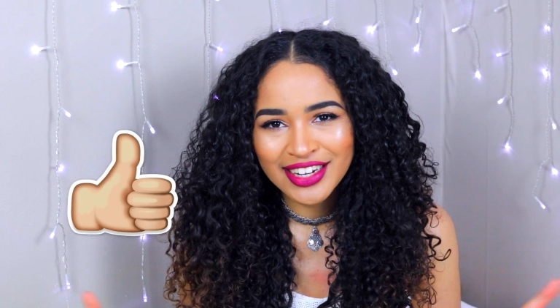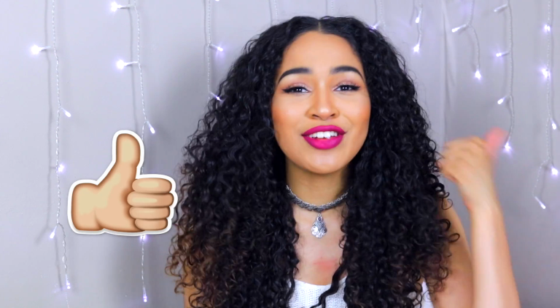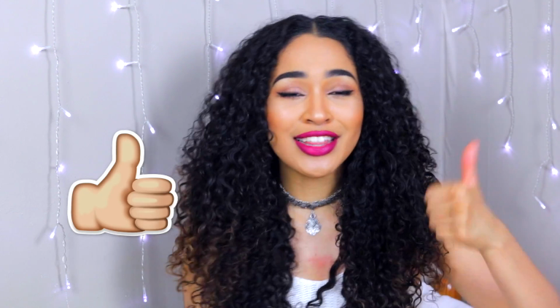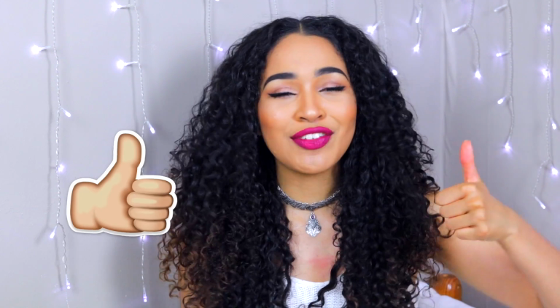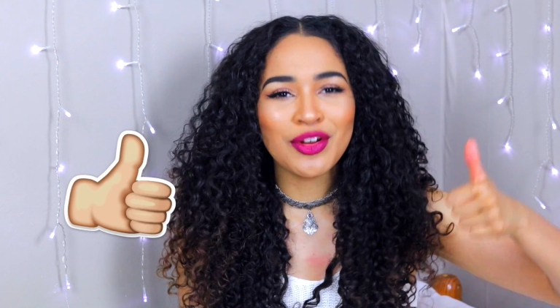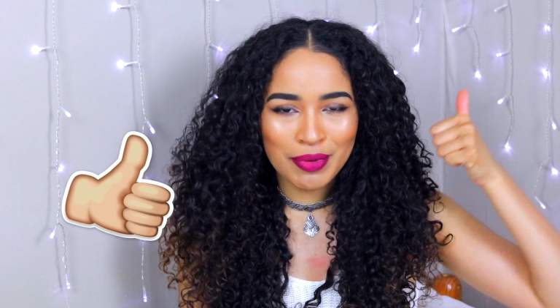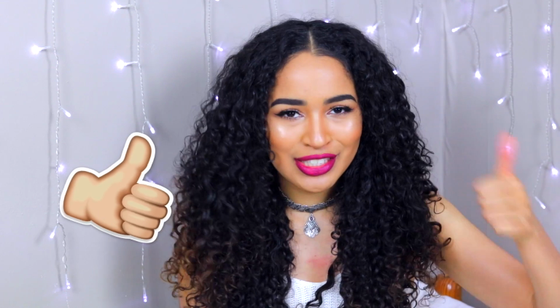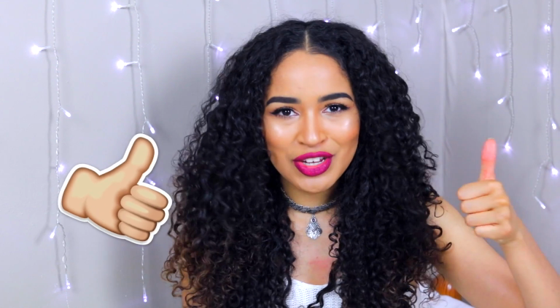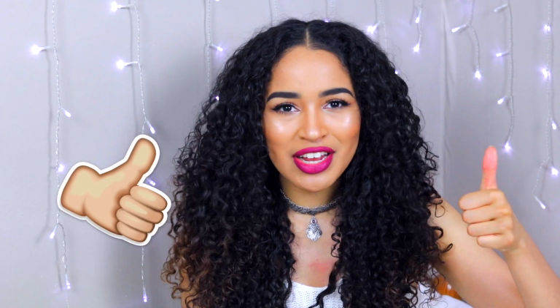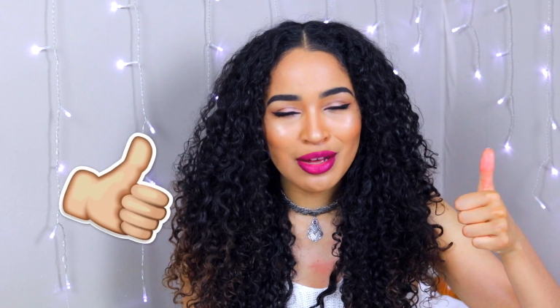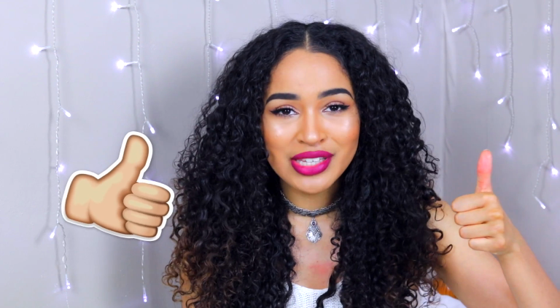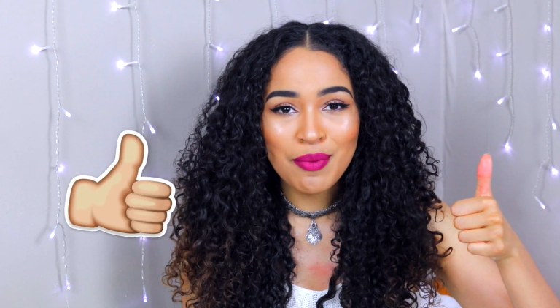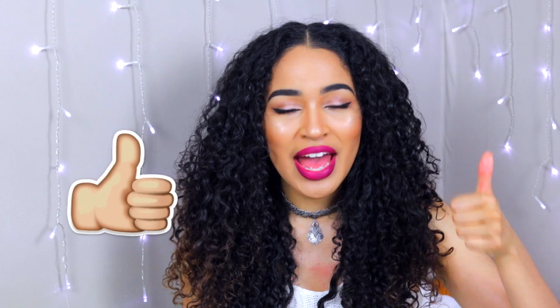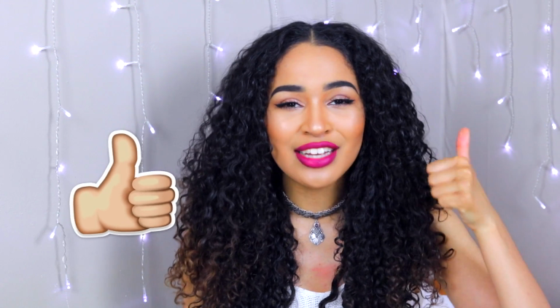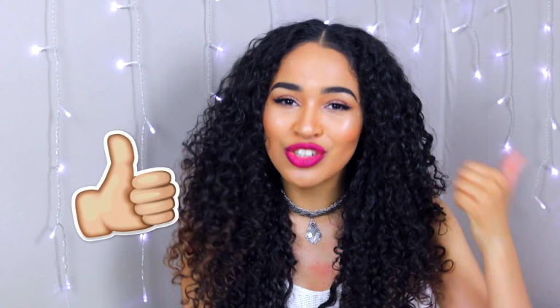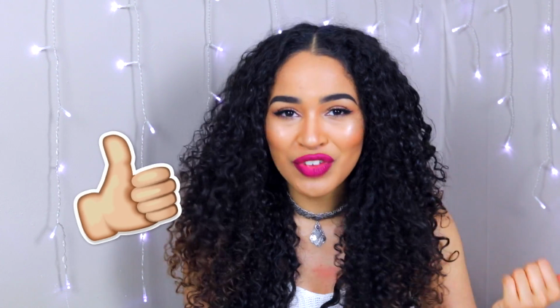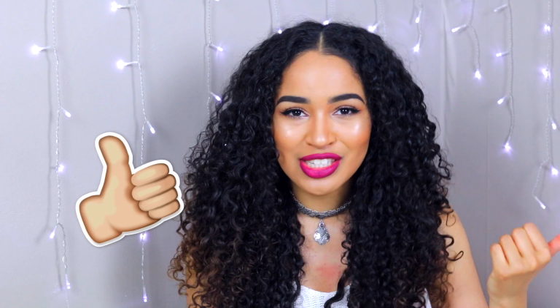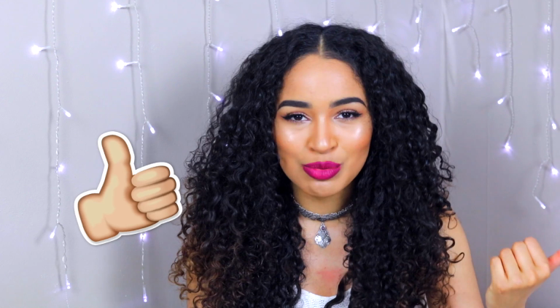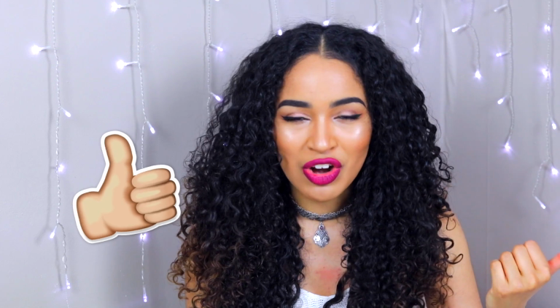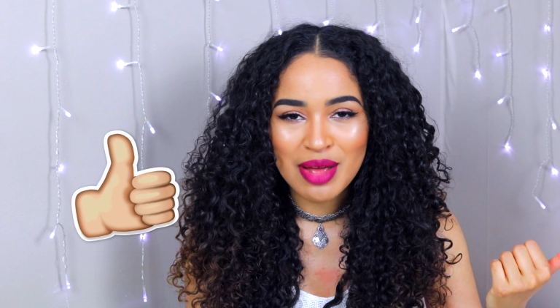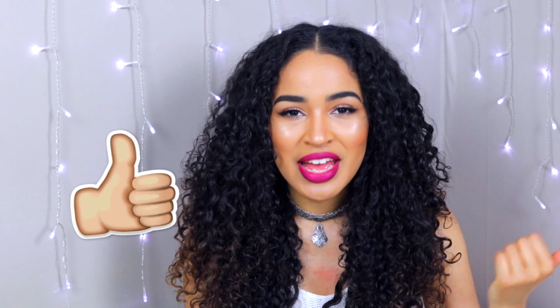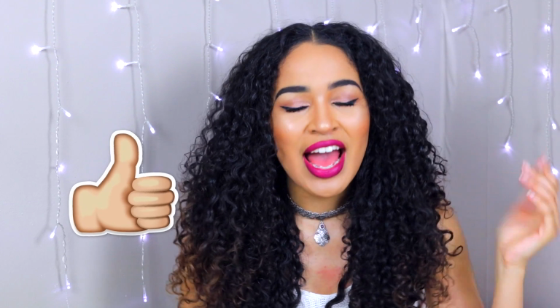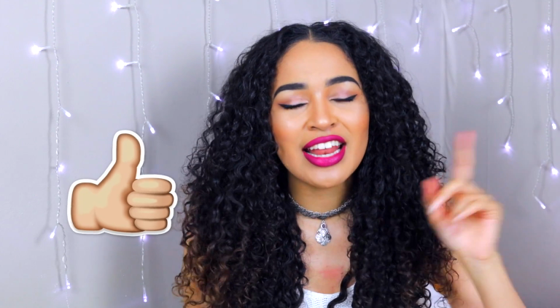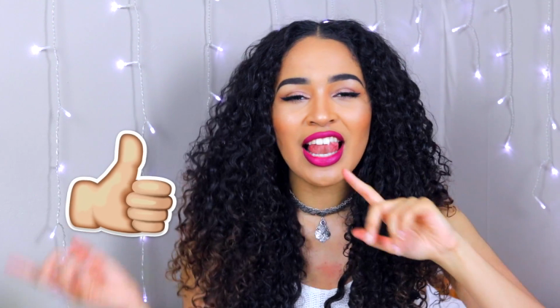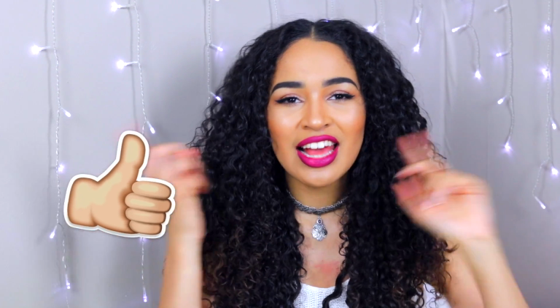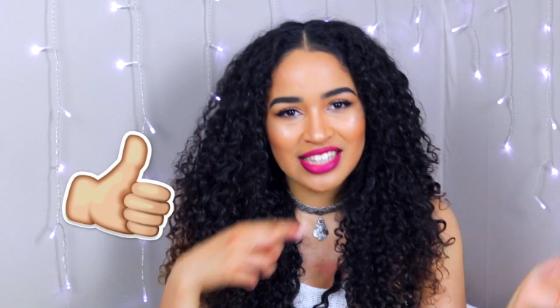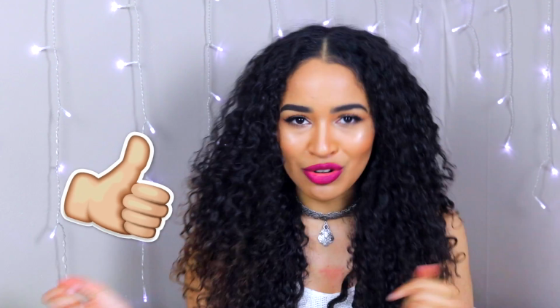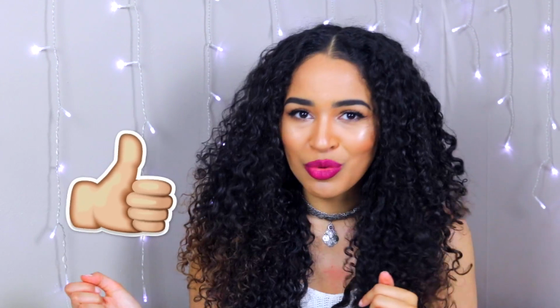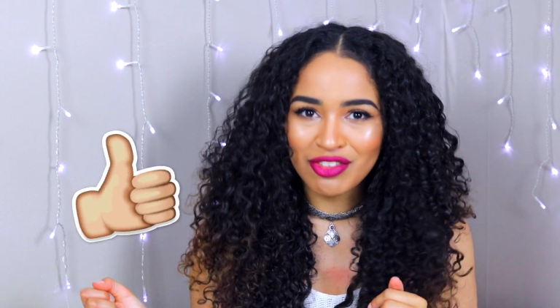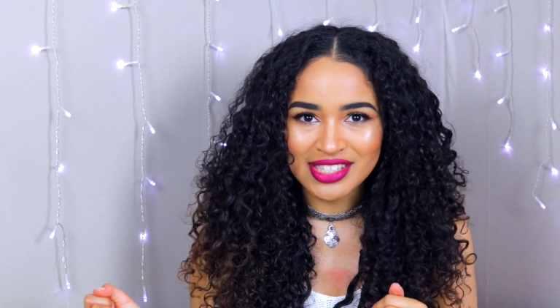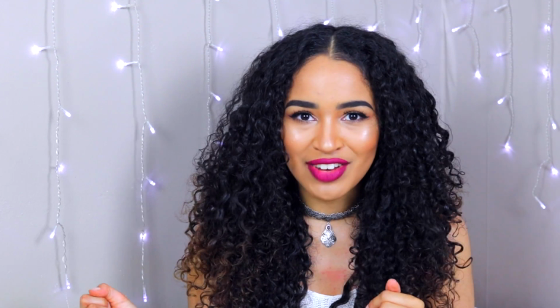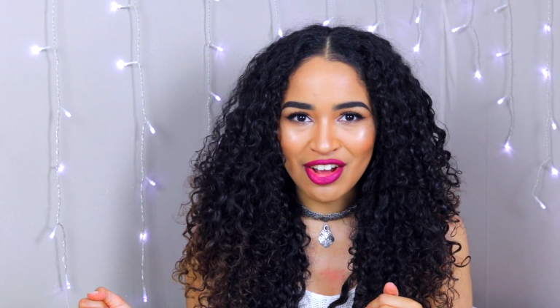If you like this video, please do give it a thumbs up and don't forget to subscribe. Let's get on with the rest of the video.